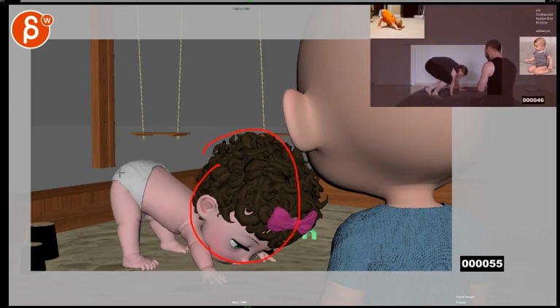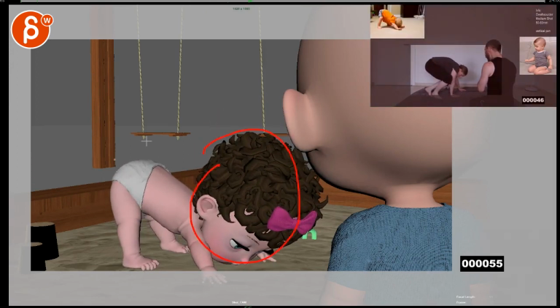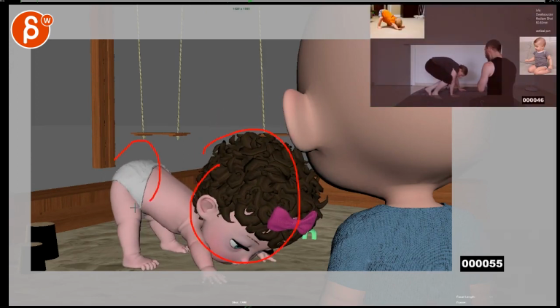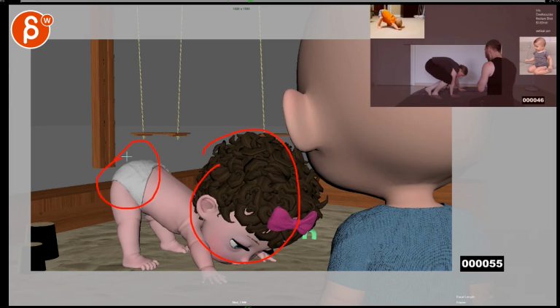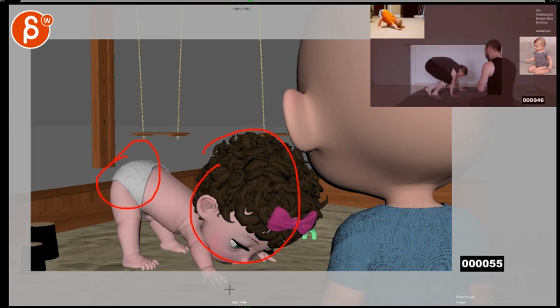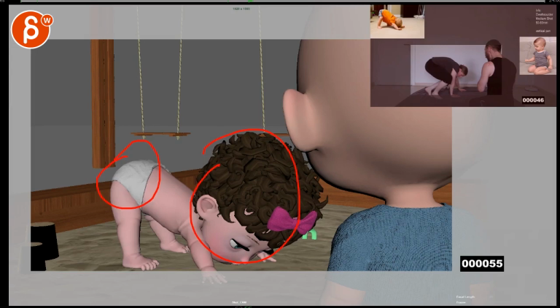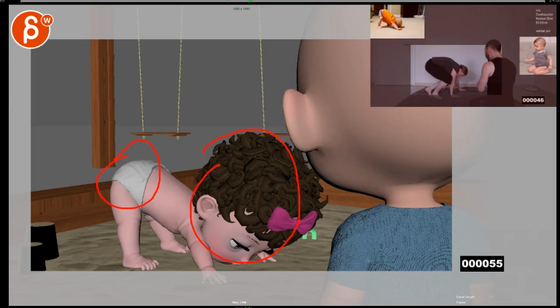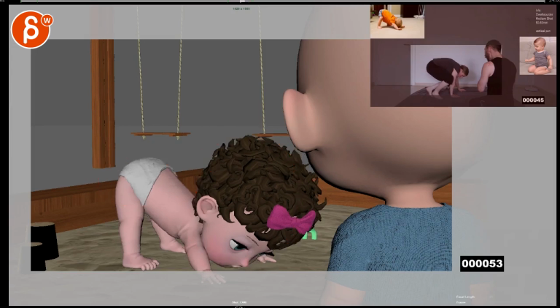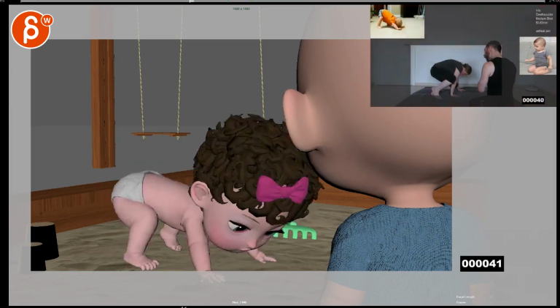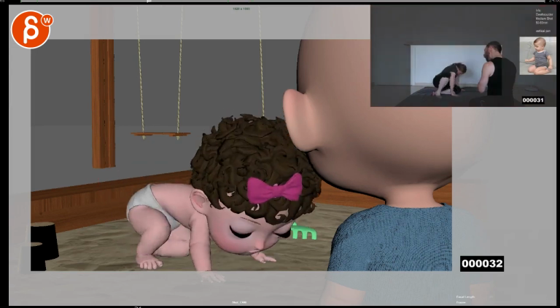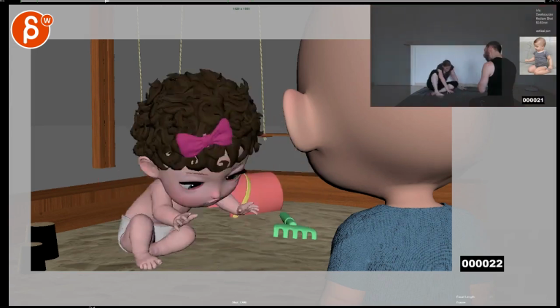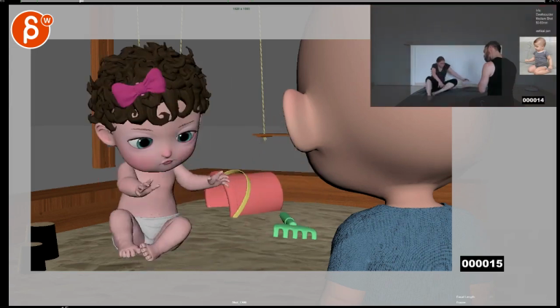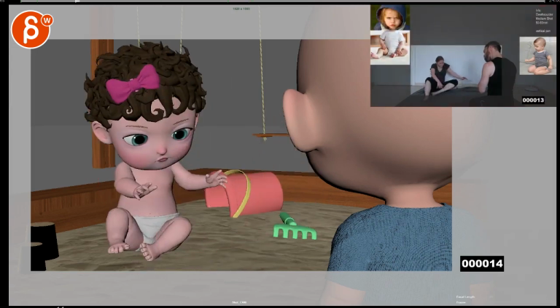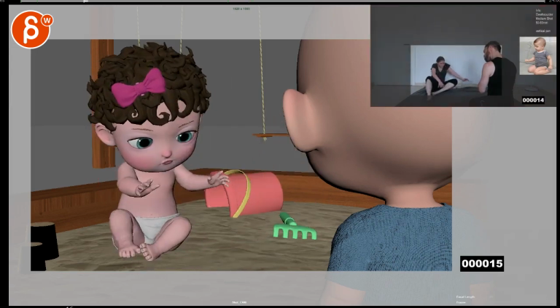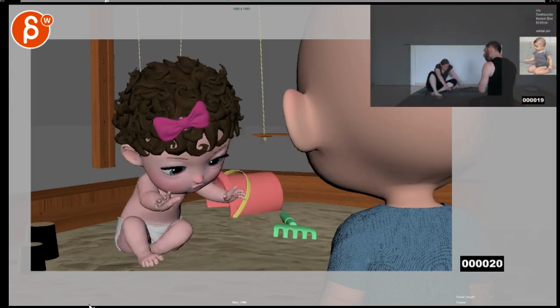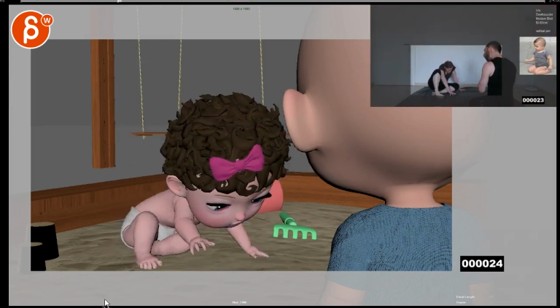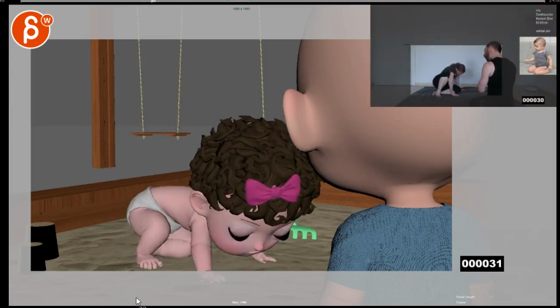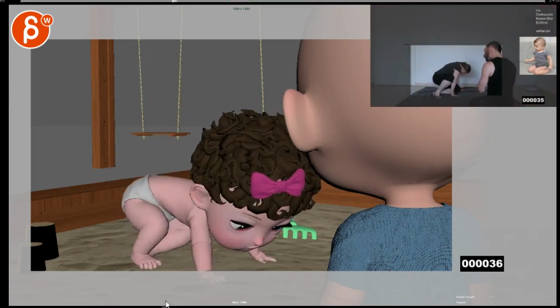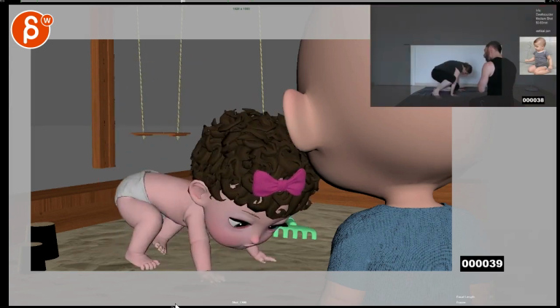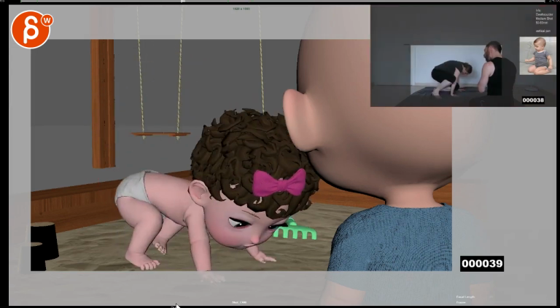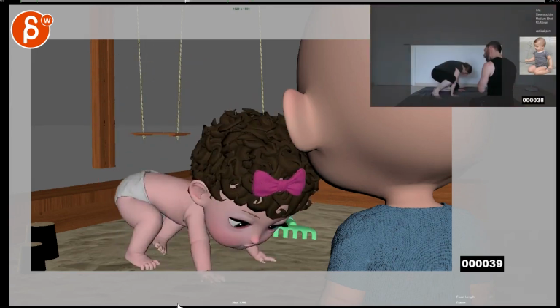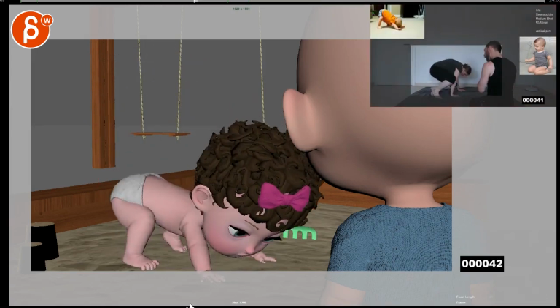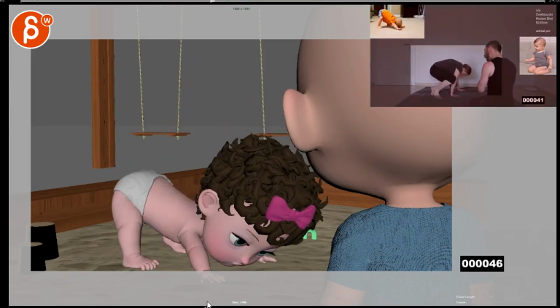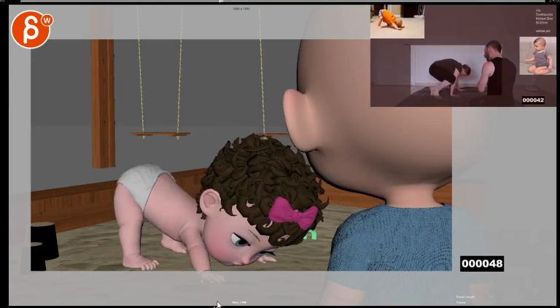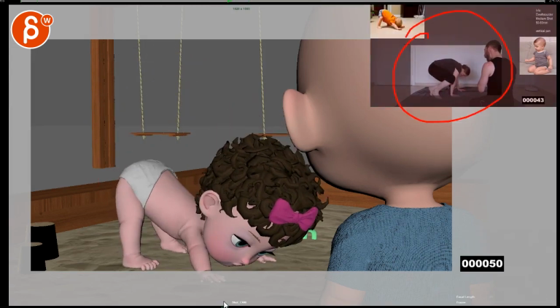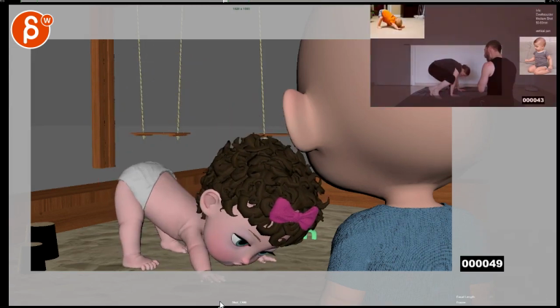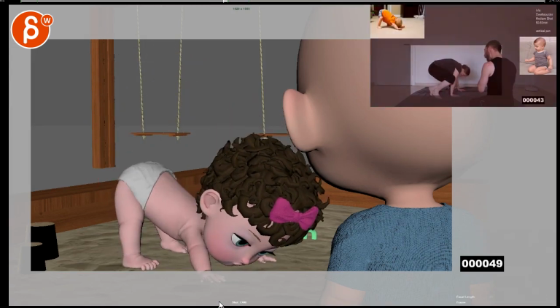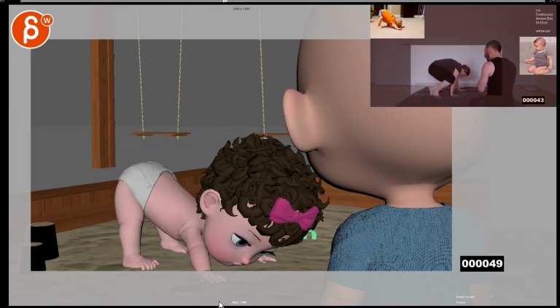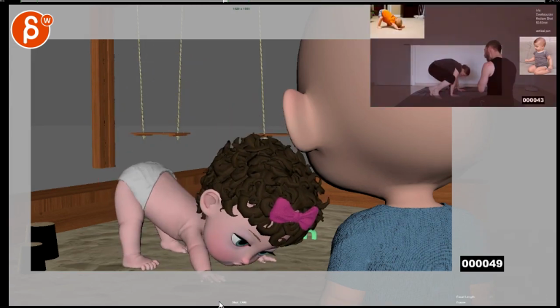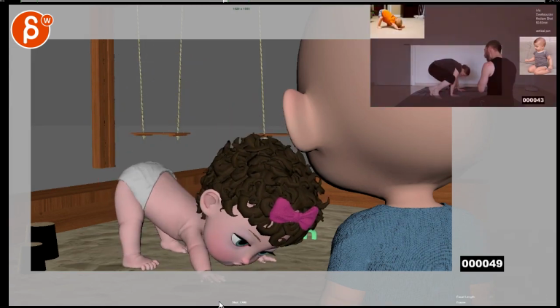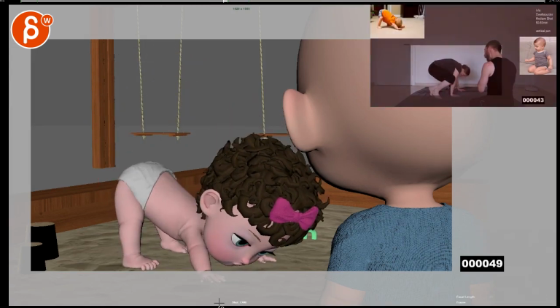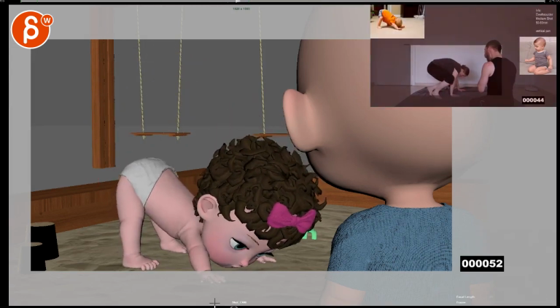And add some more butt wiggle just to give more of a 'bam' moment.